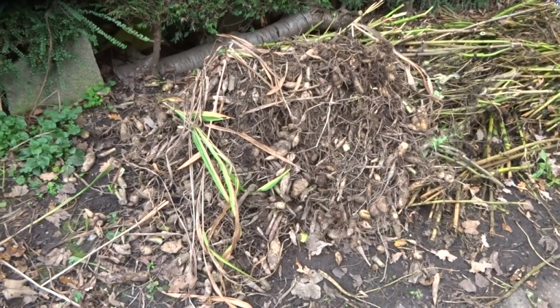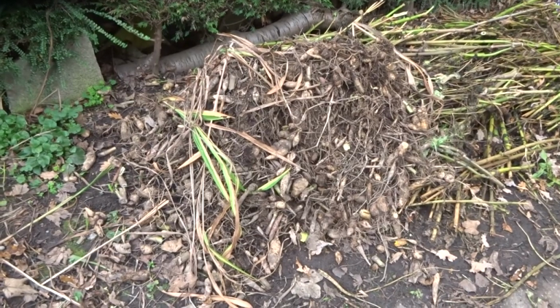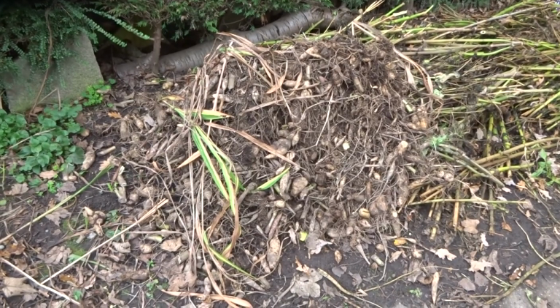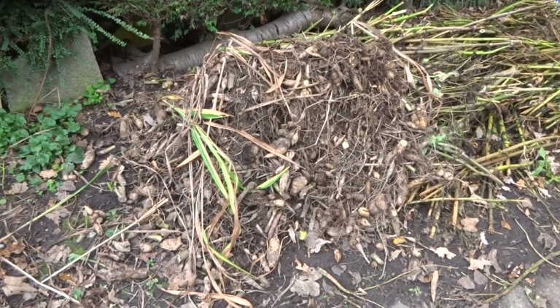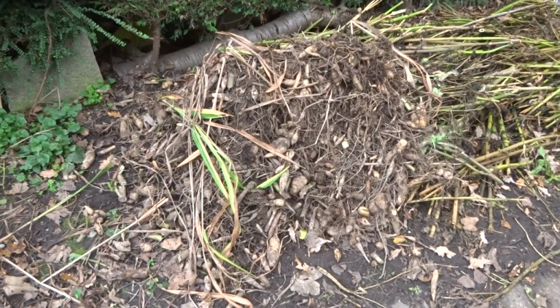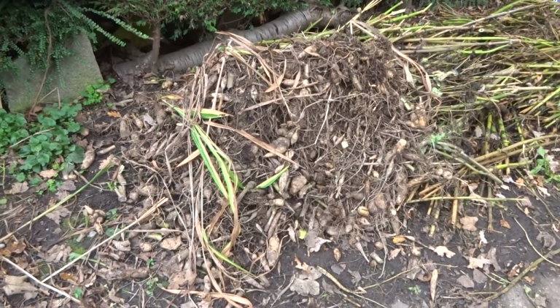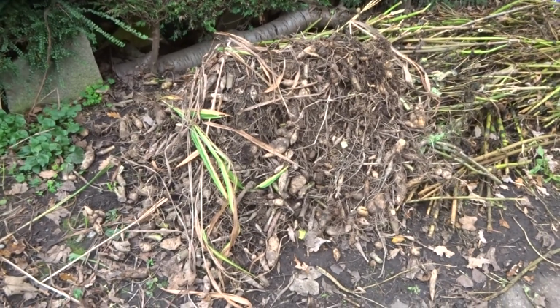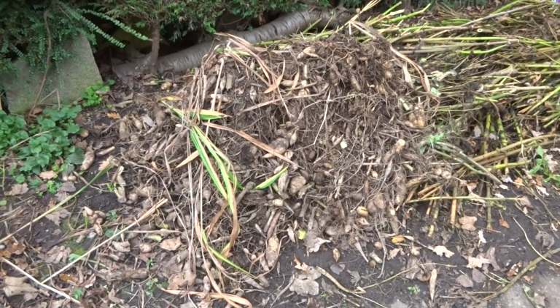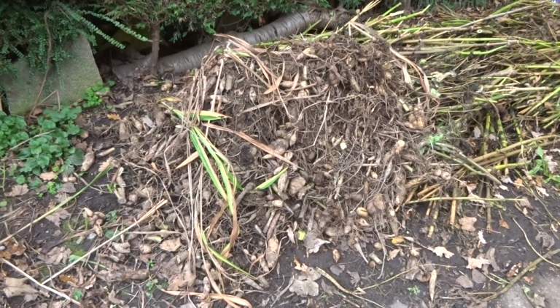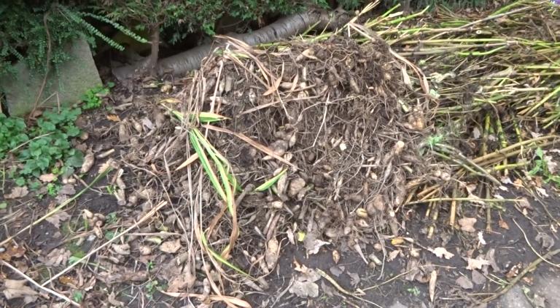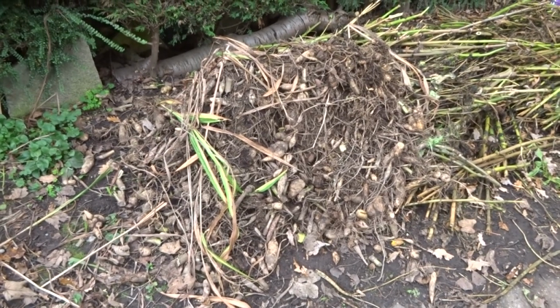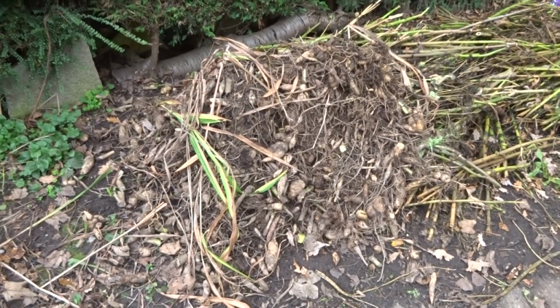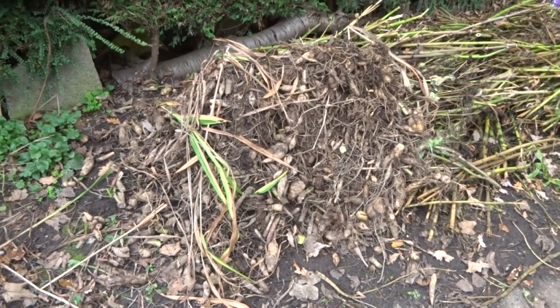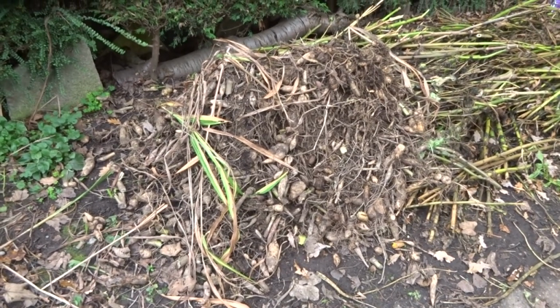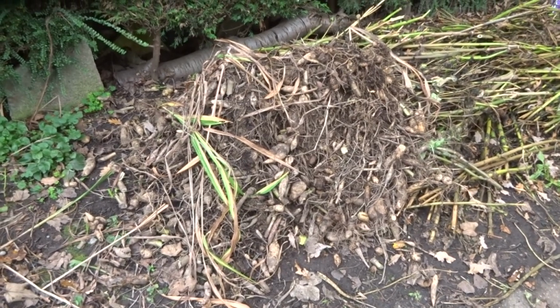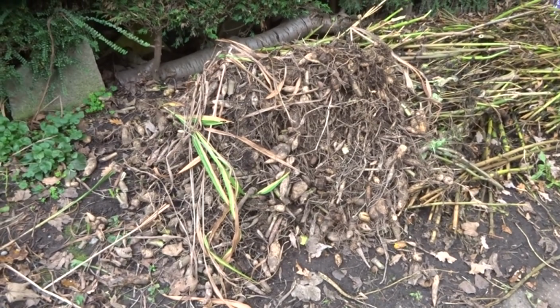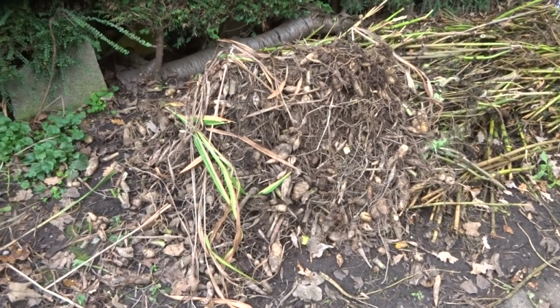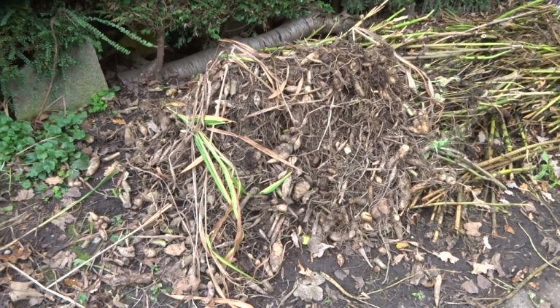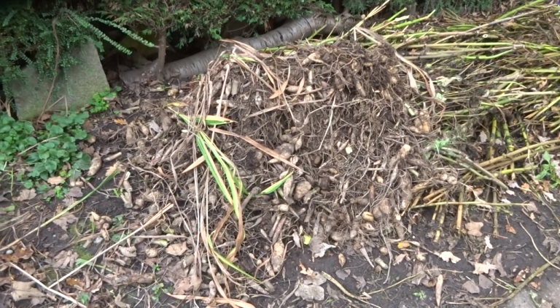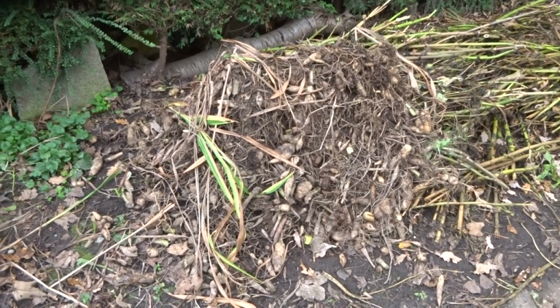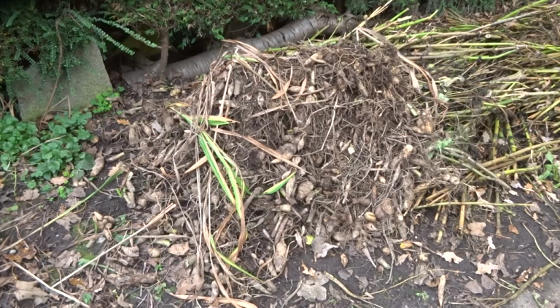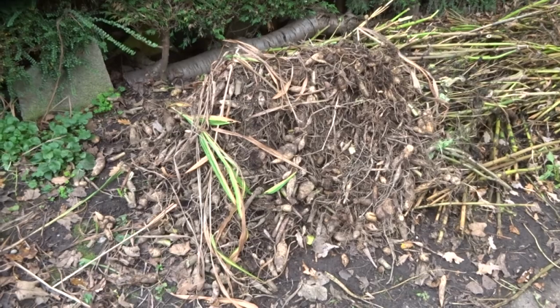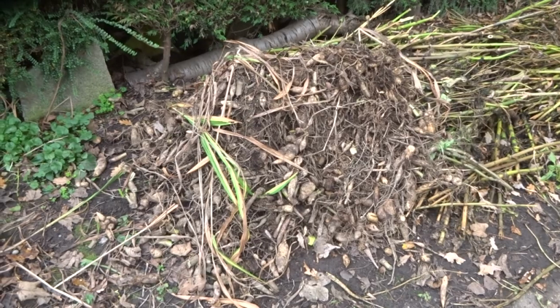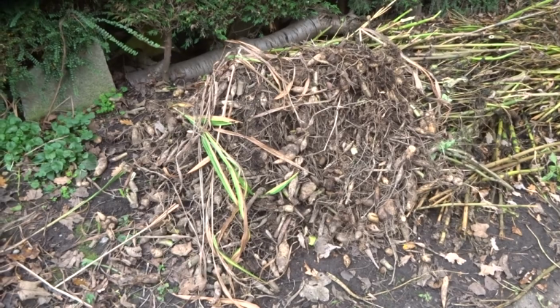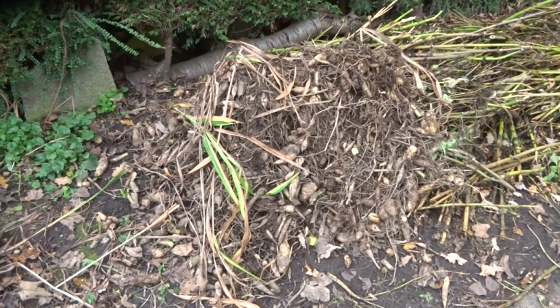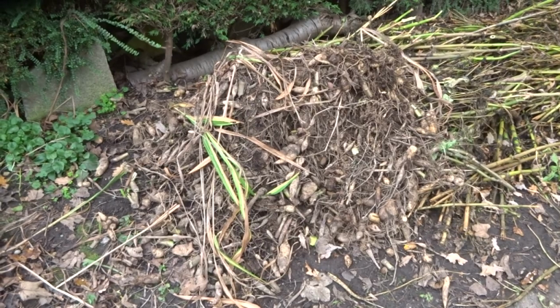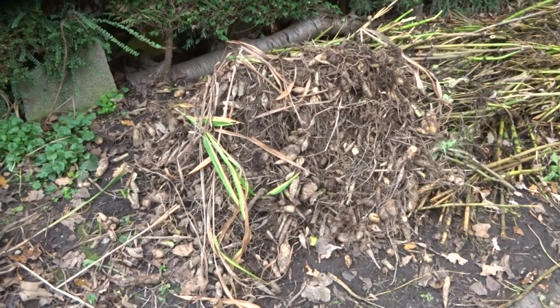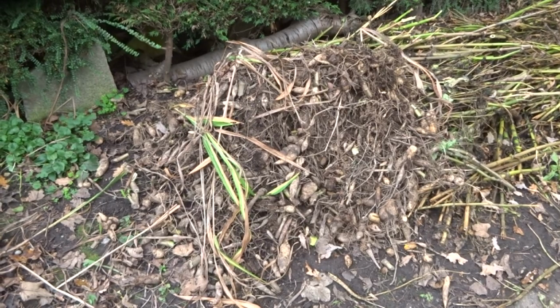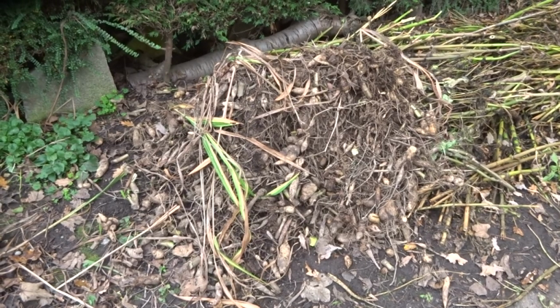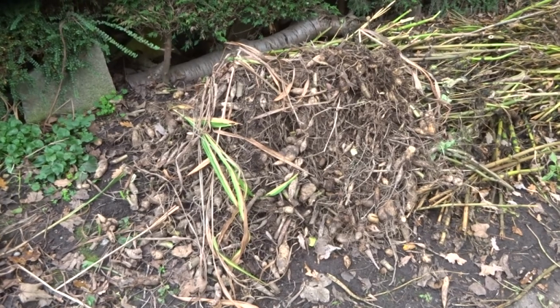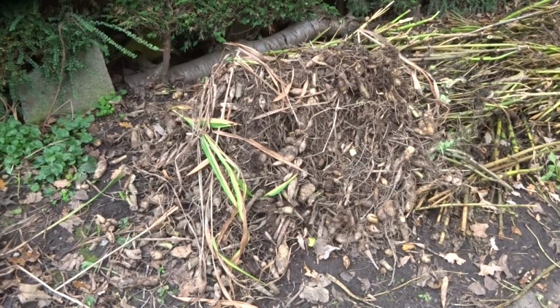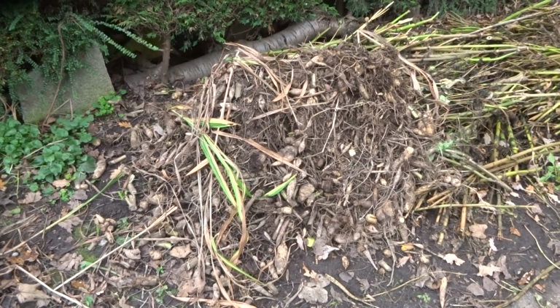In the meantime, I've got quite a few discarded tubers to compost. That'll keep me quiet.